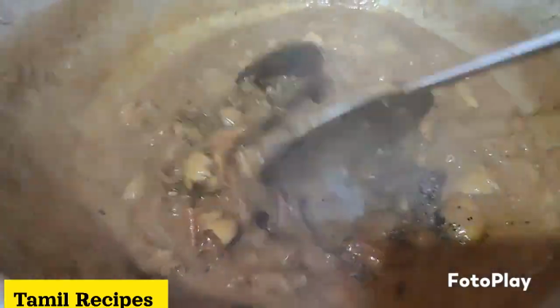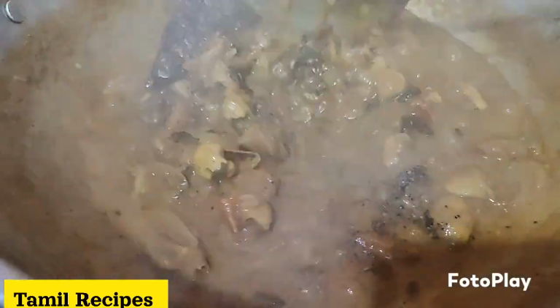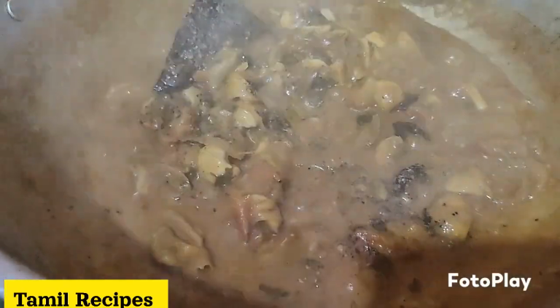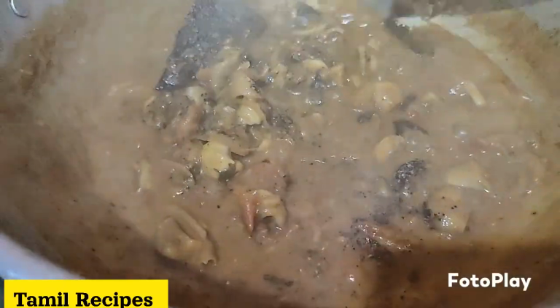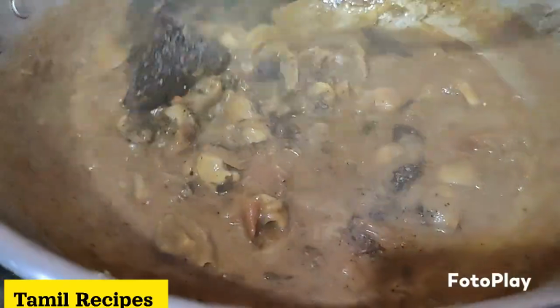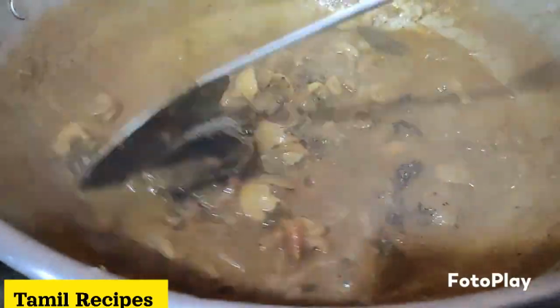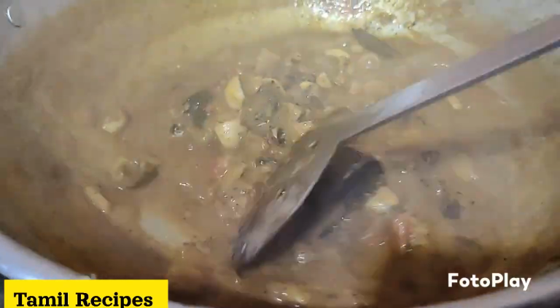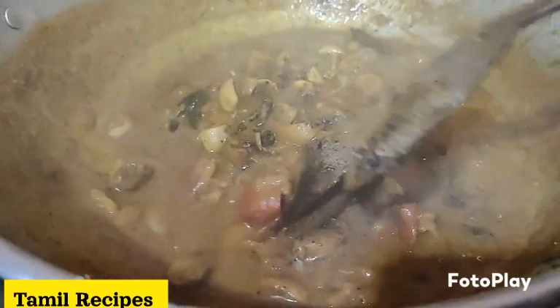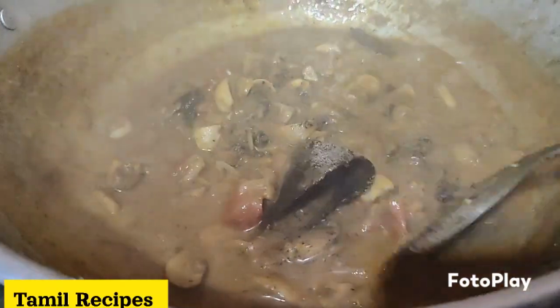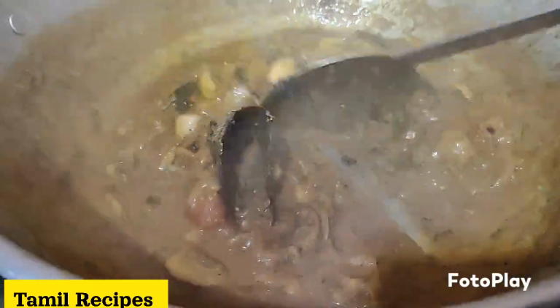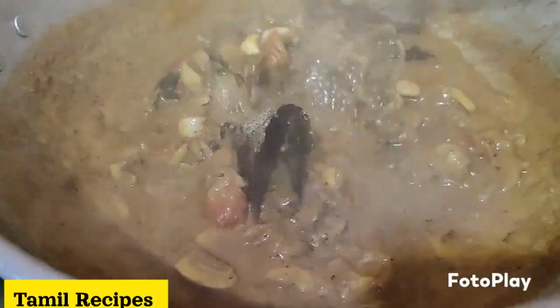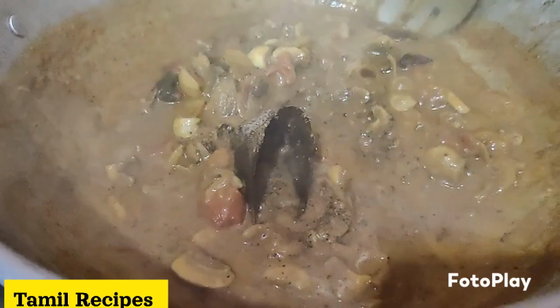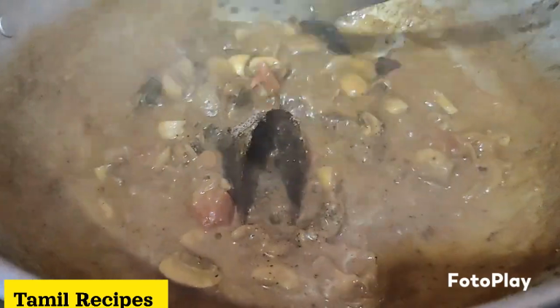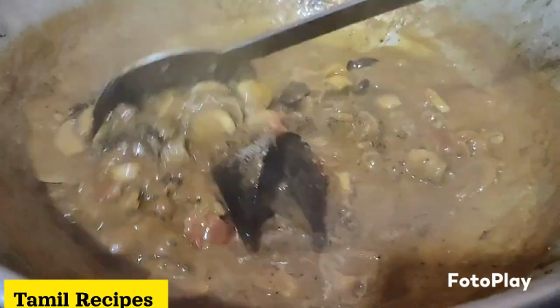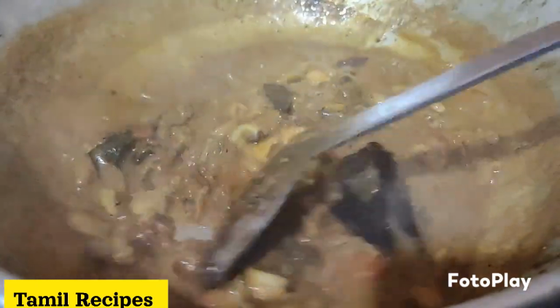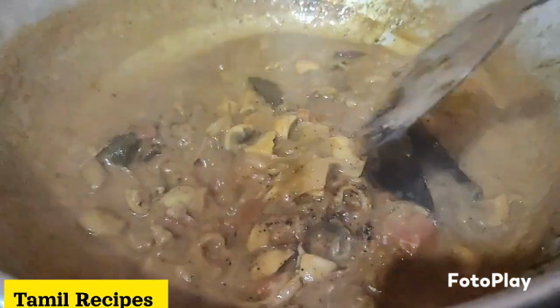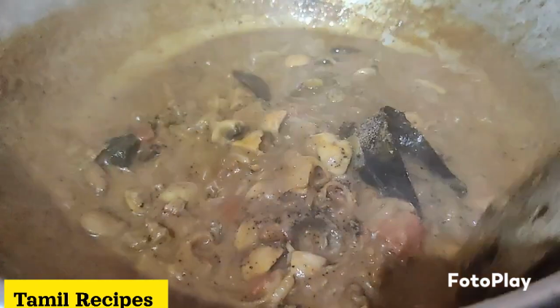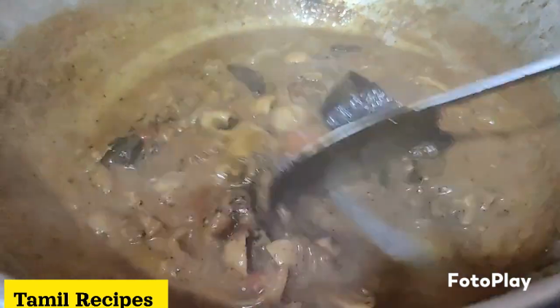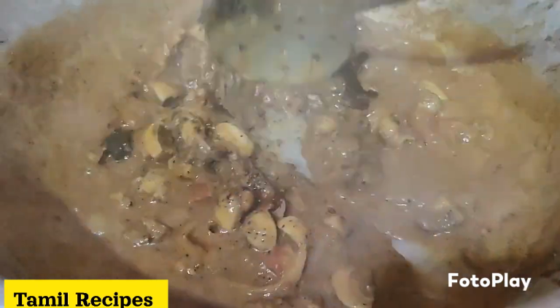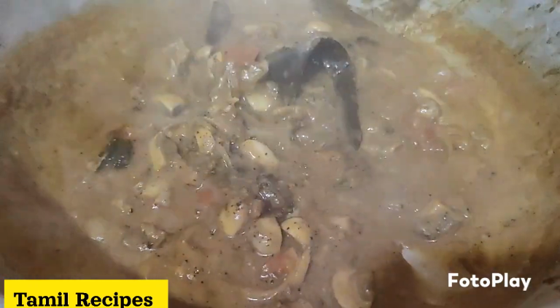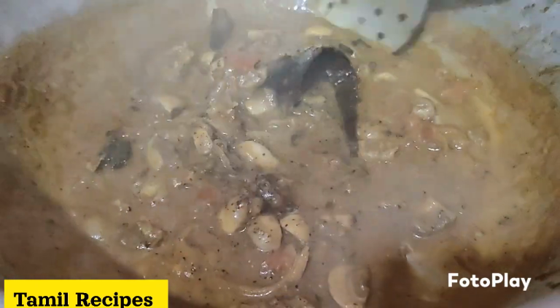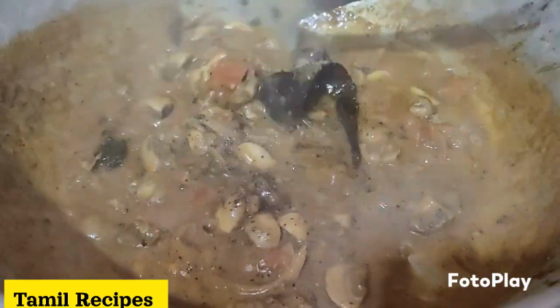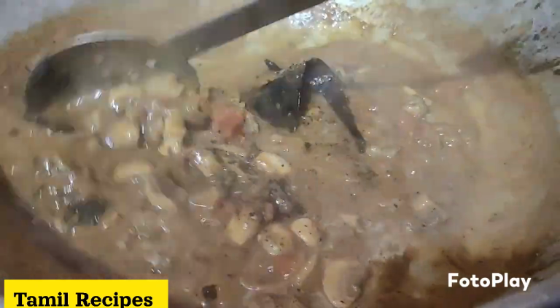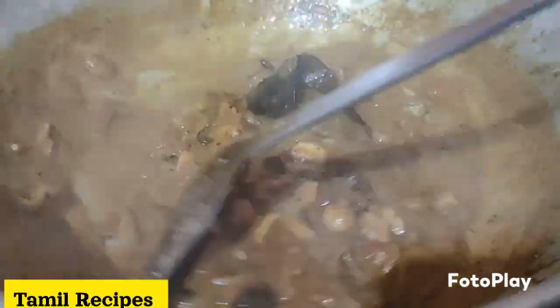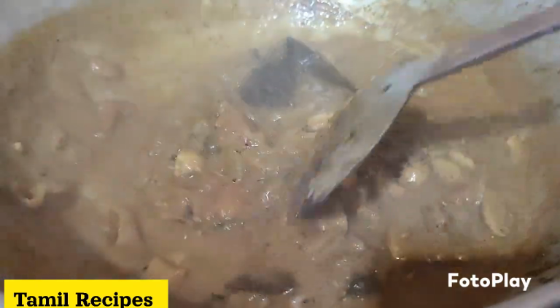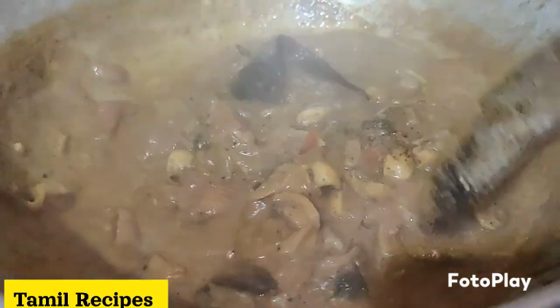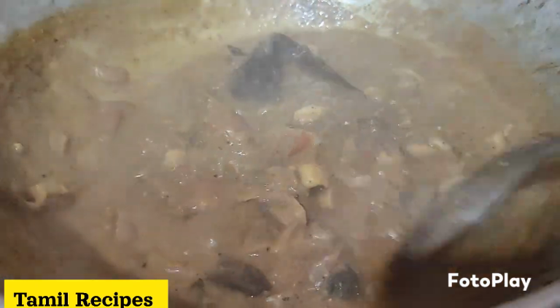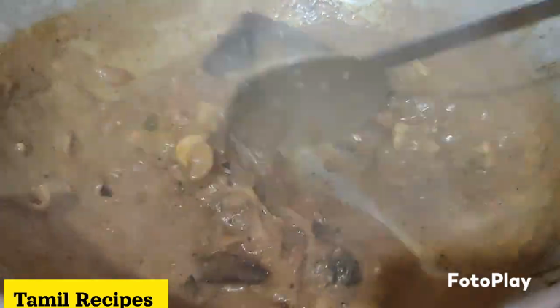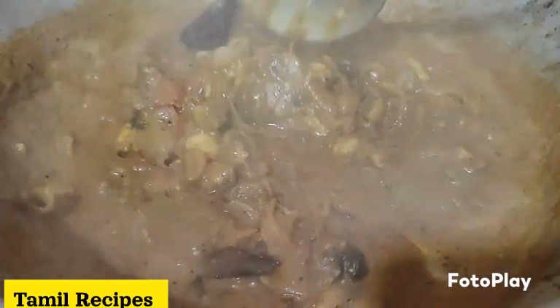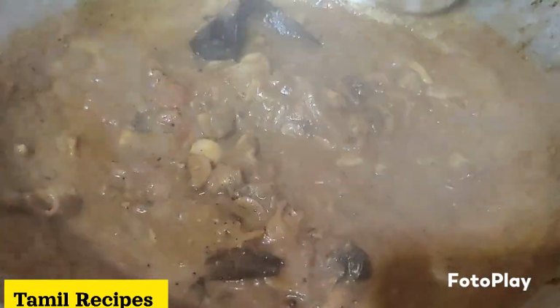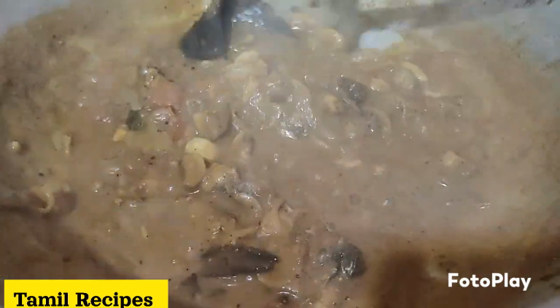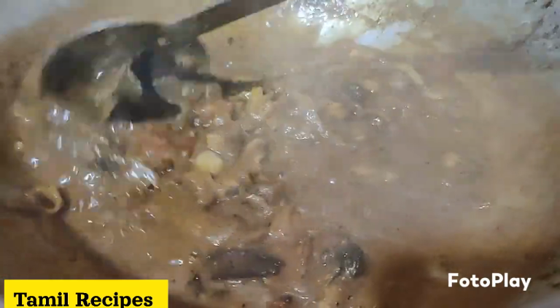This goes well with idli, dosa, chapati, poori, and saadam. This is a great dish overall.